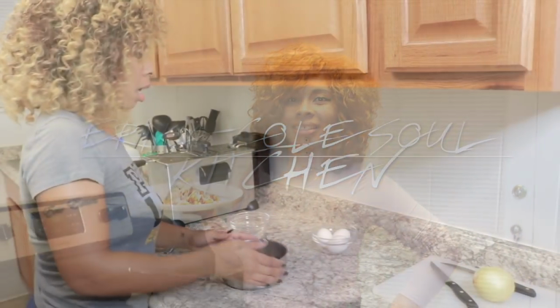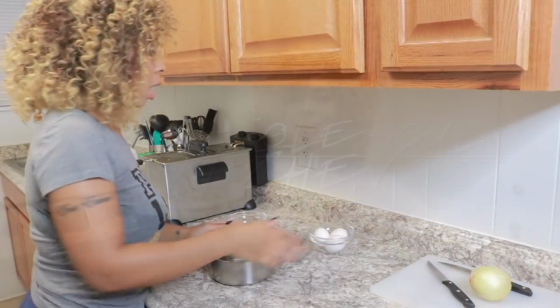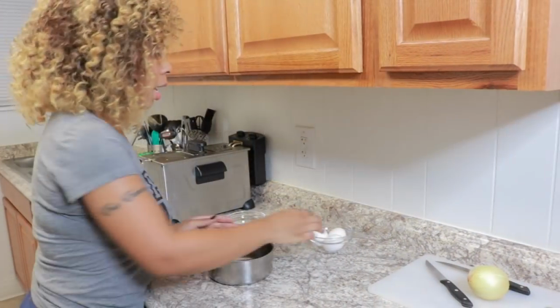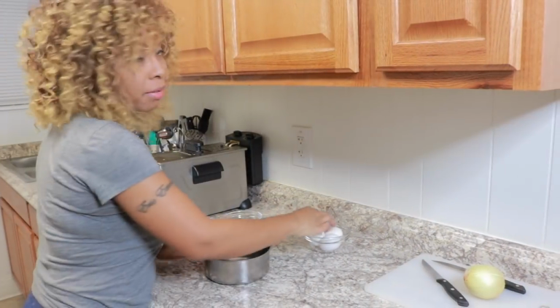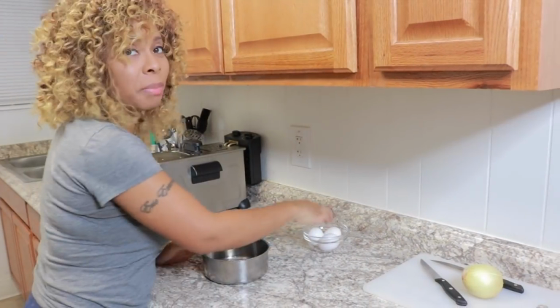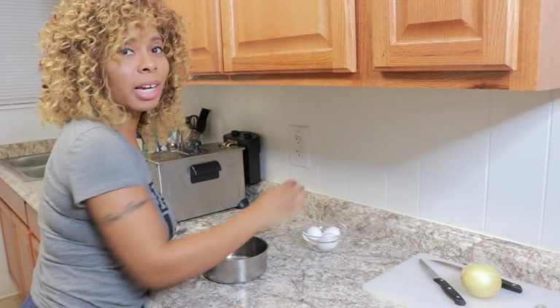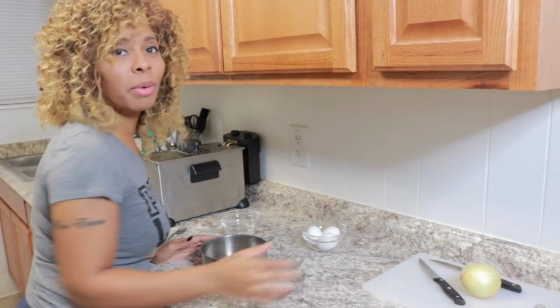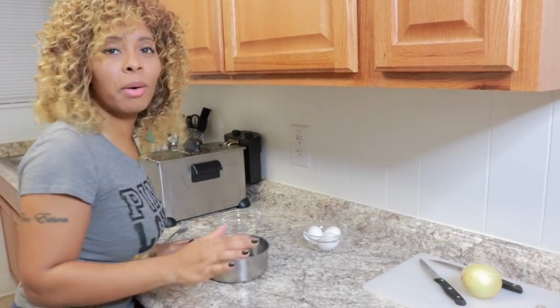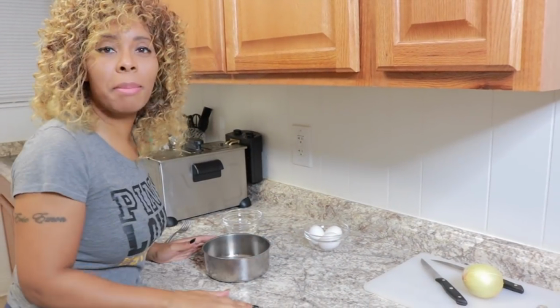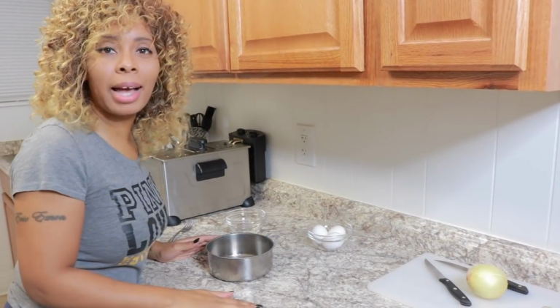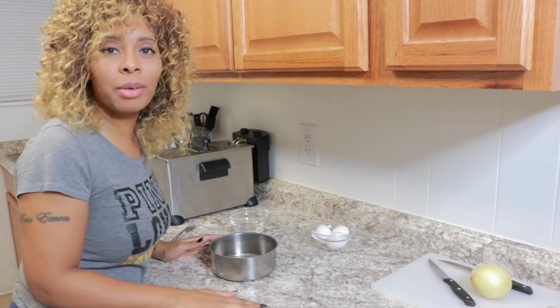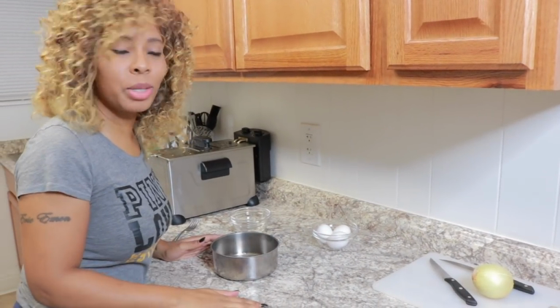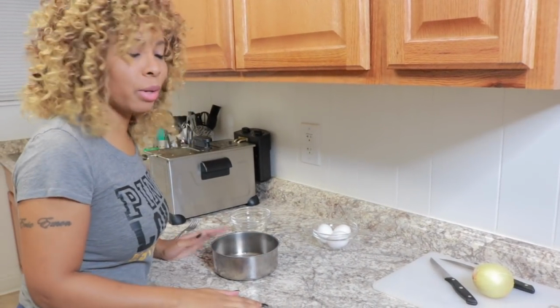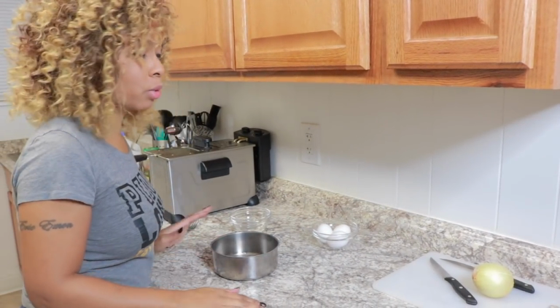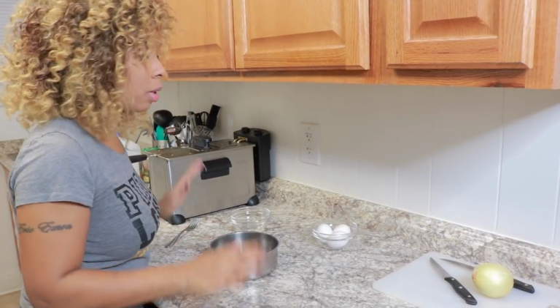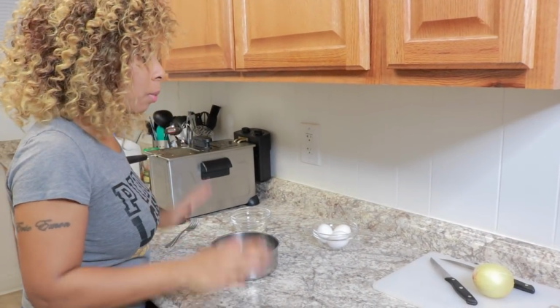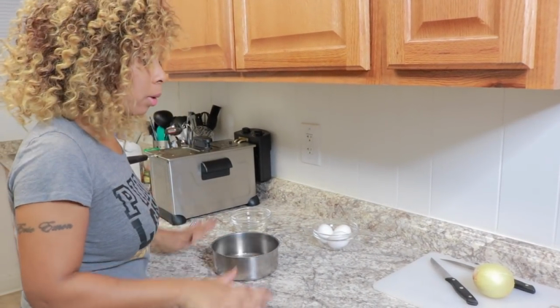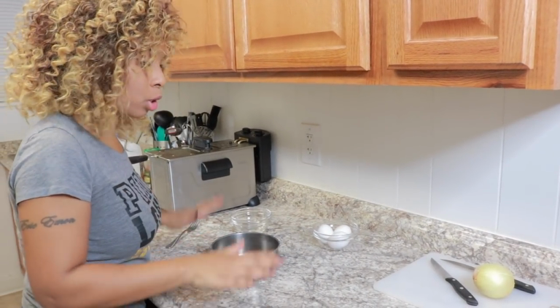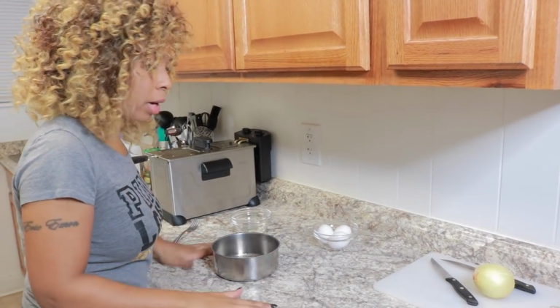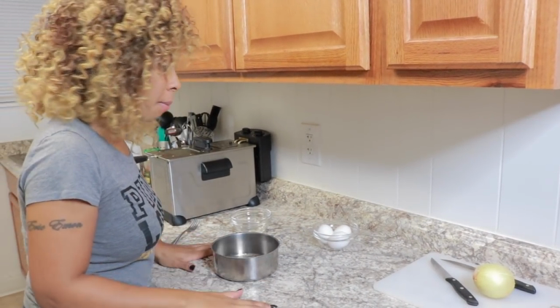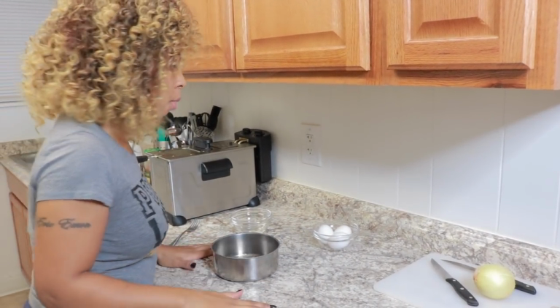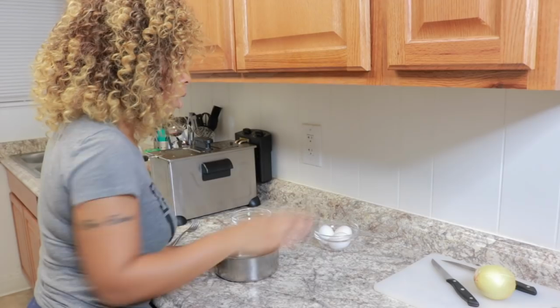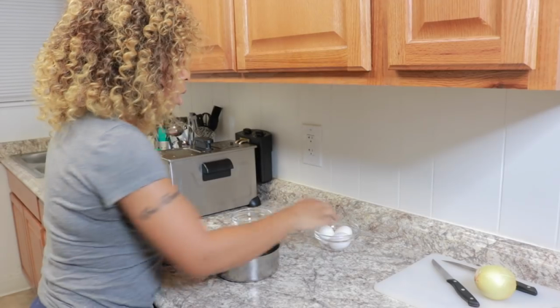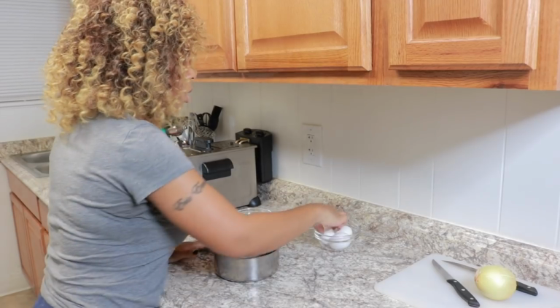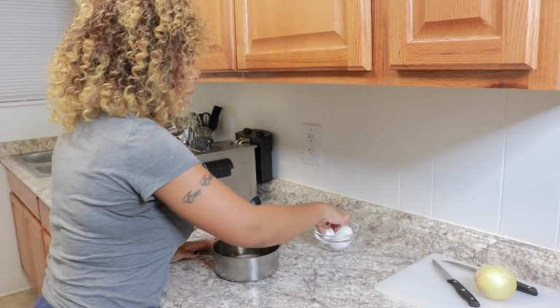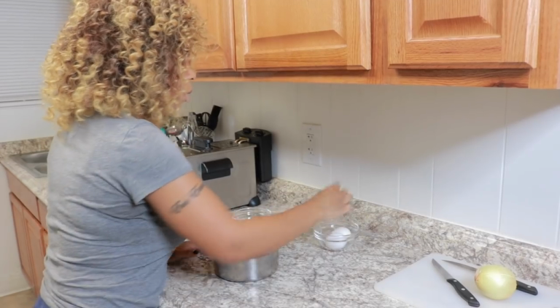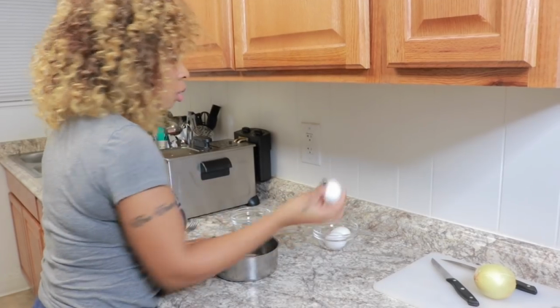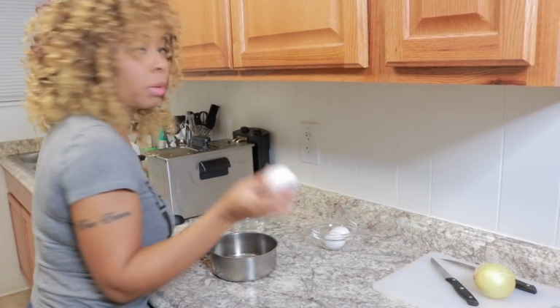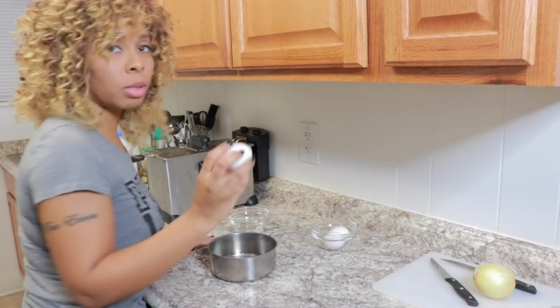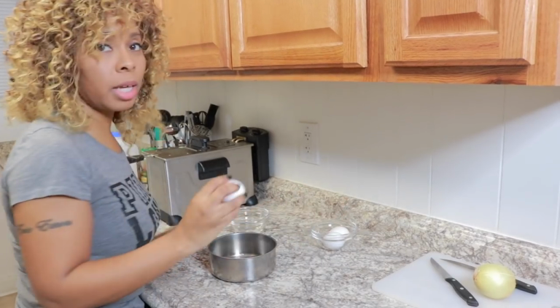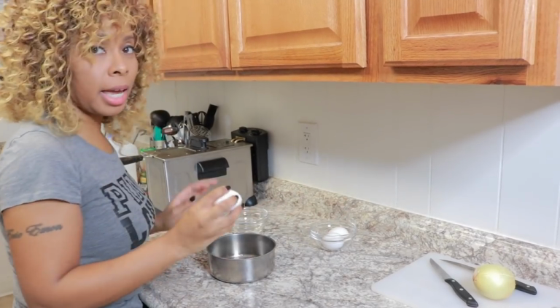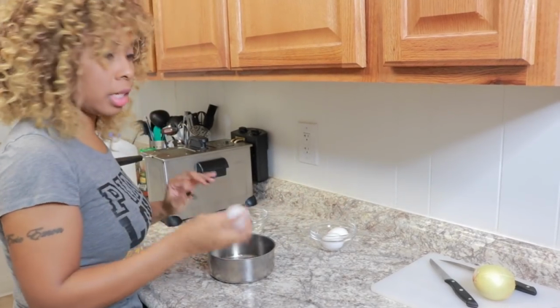All right, everybody, welcome back. We are doing a border scramble. So I'm going to start with three eggs.